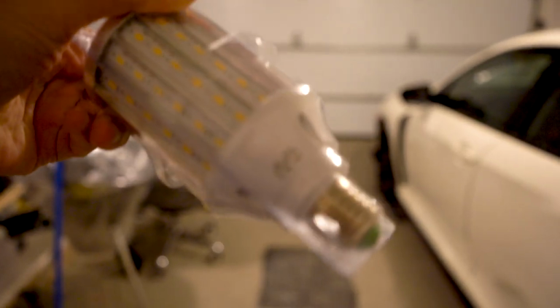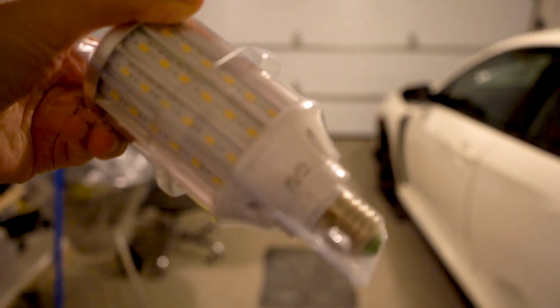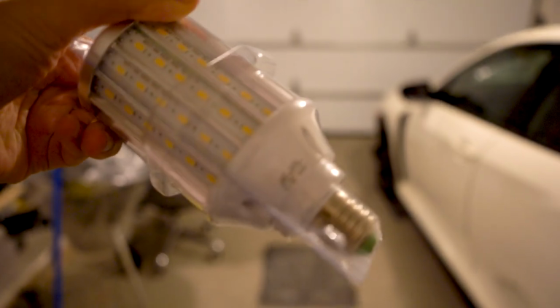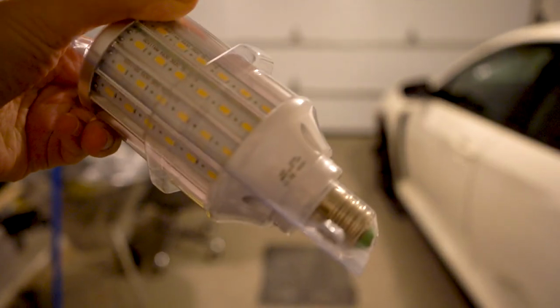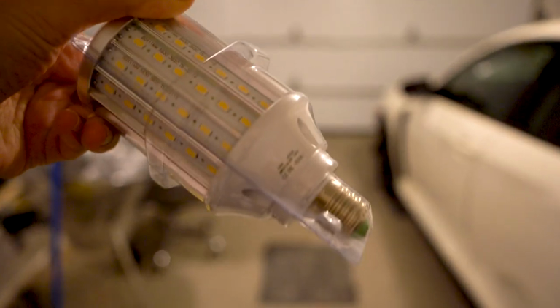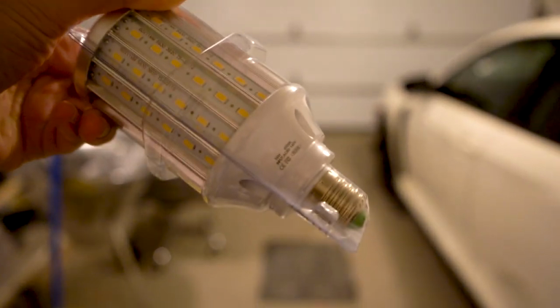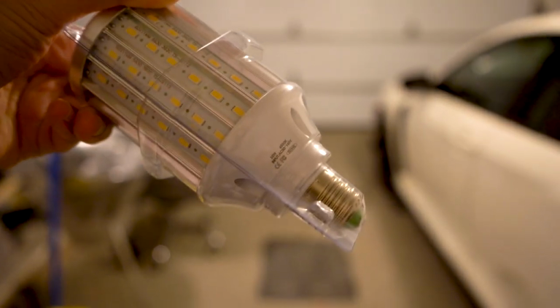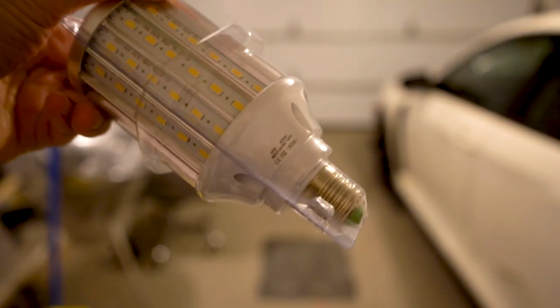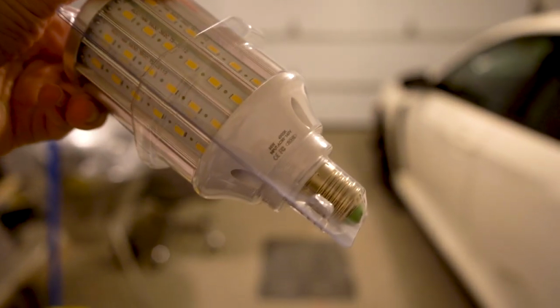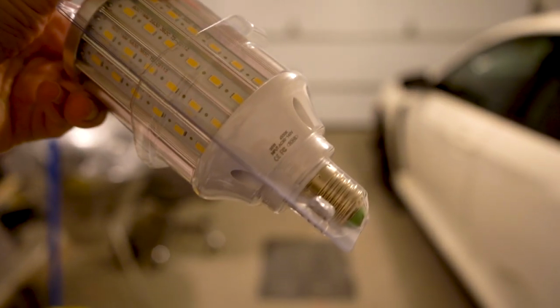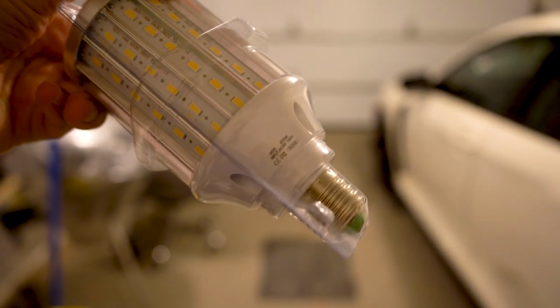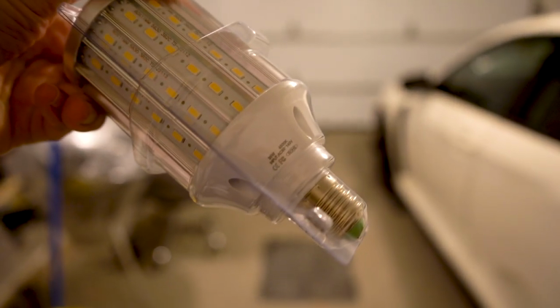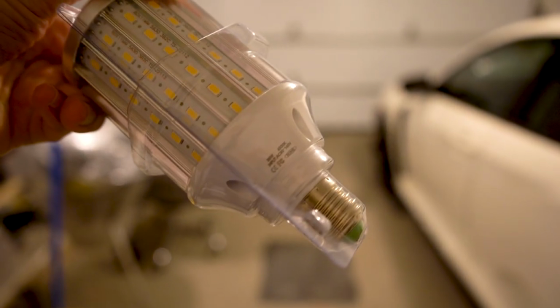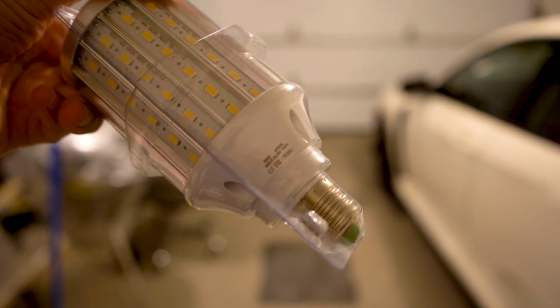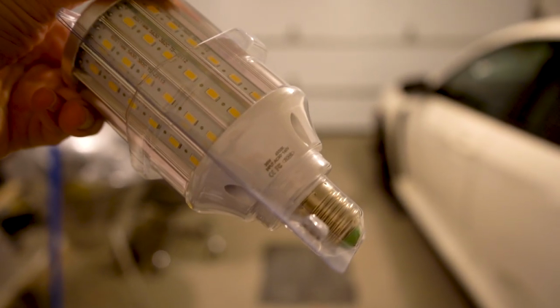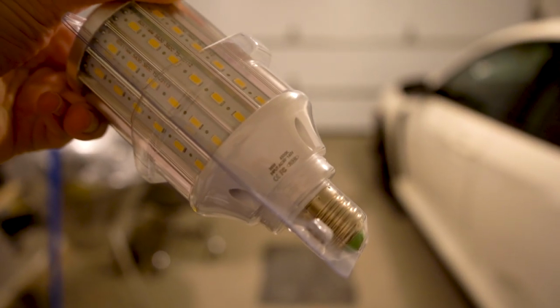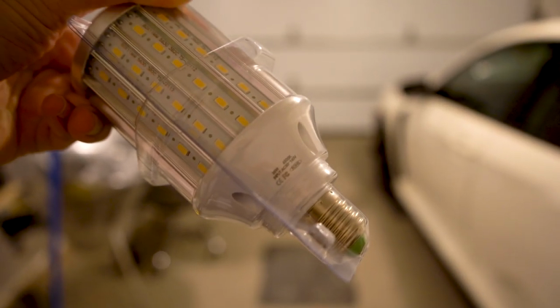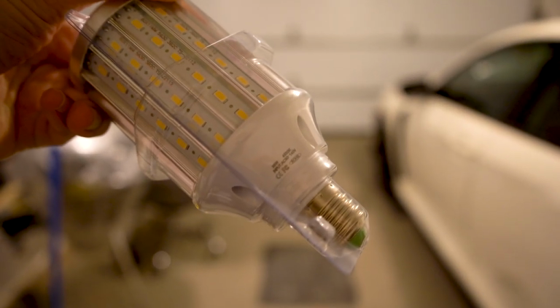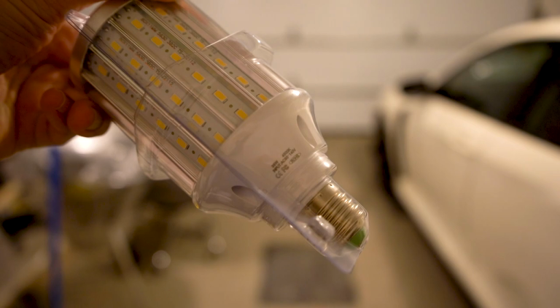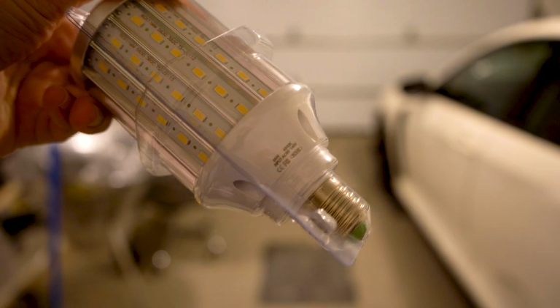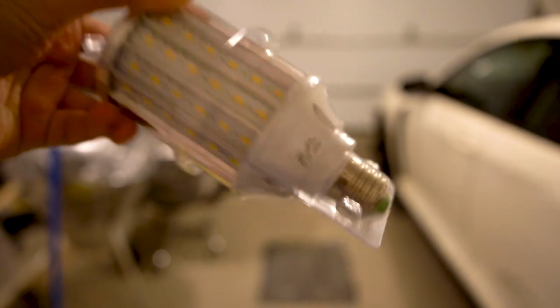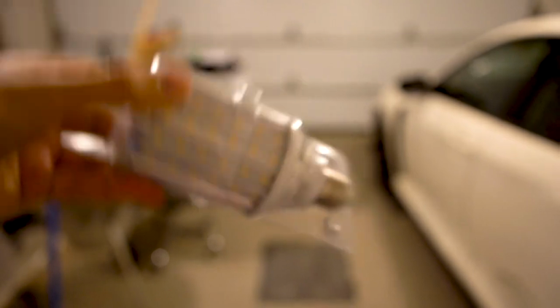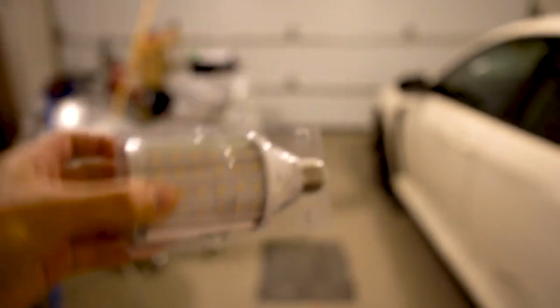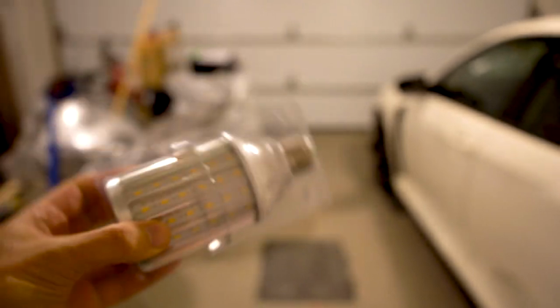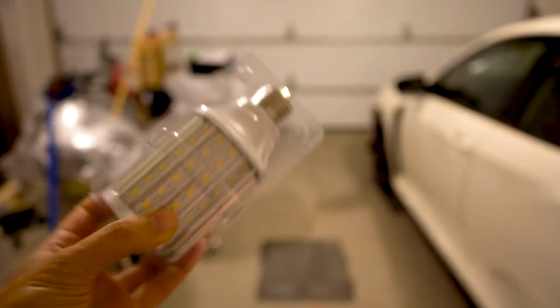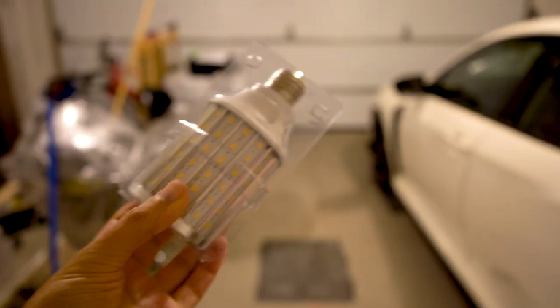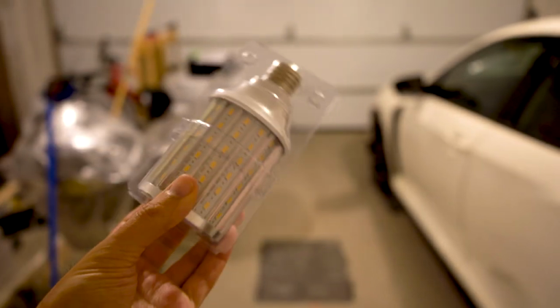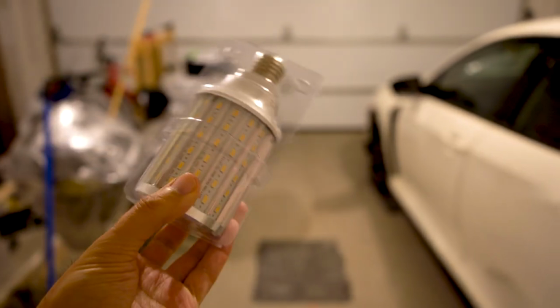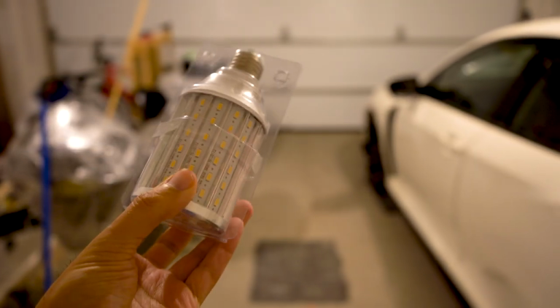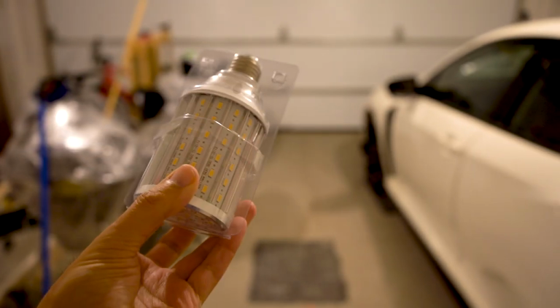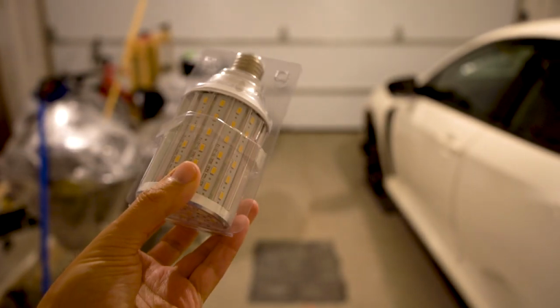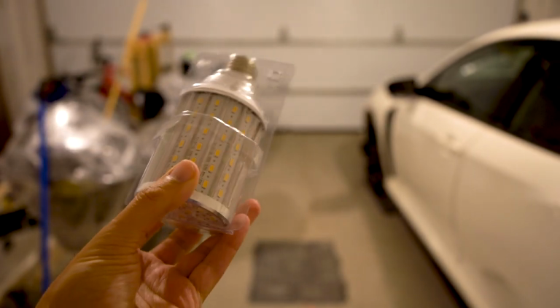These are about 20 bucks on Amazon. Let me see if I can get in here and see any information on the bulb. I'm going to show you the difference and we'll be right back.